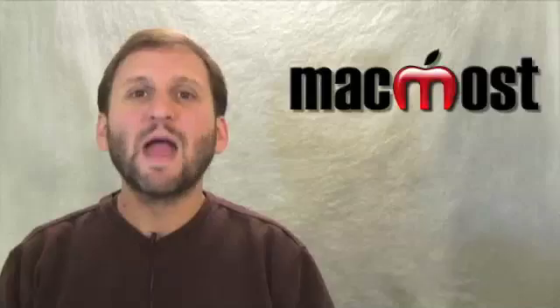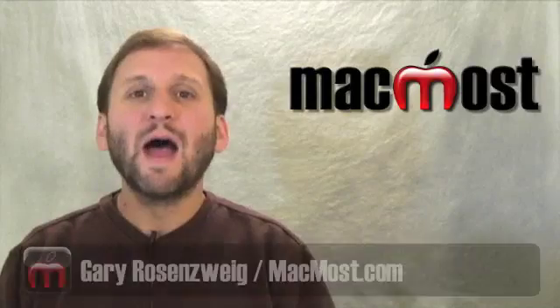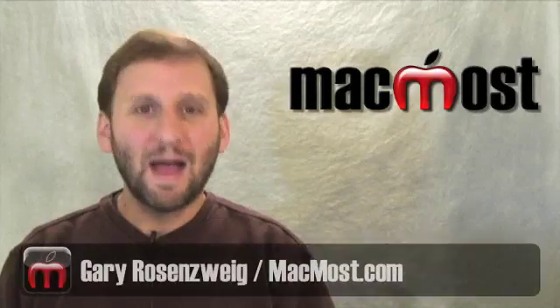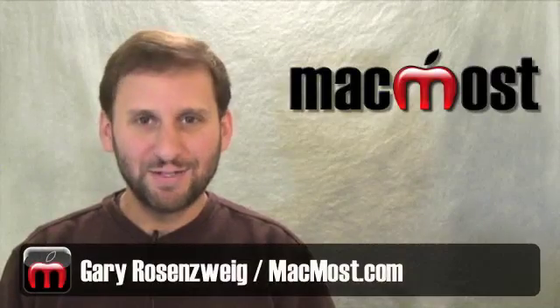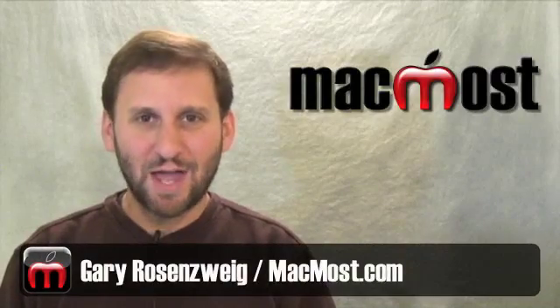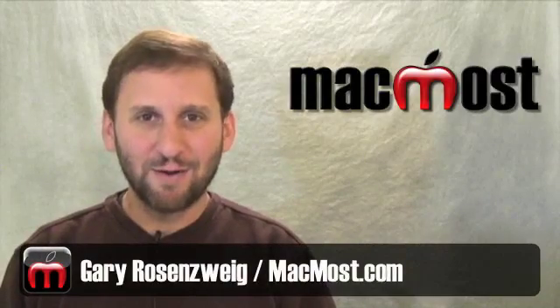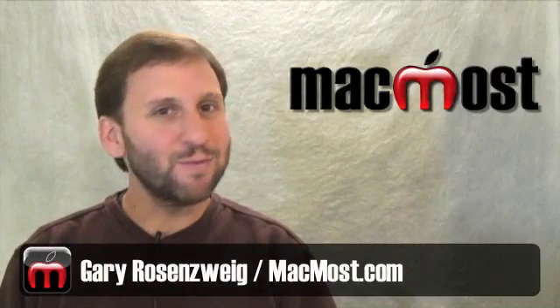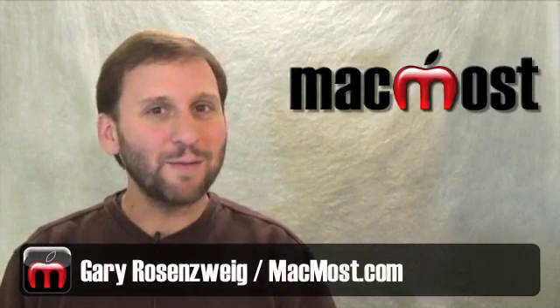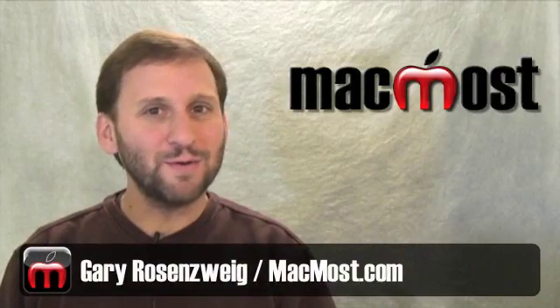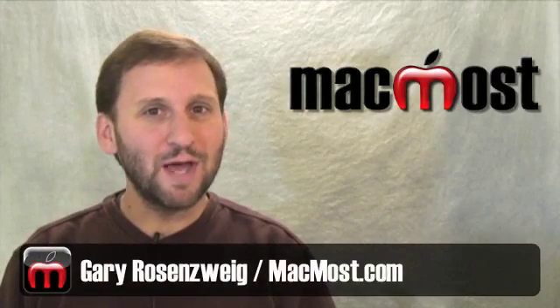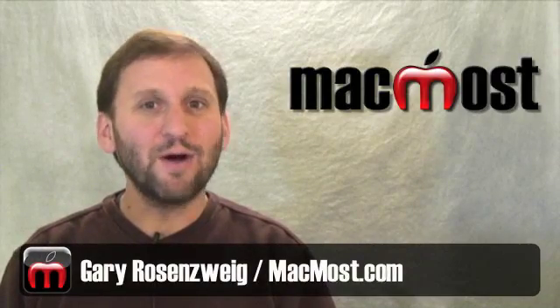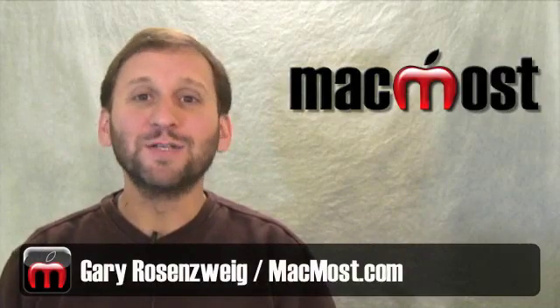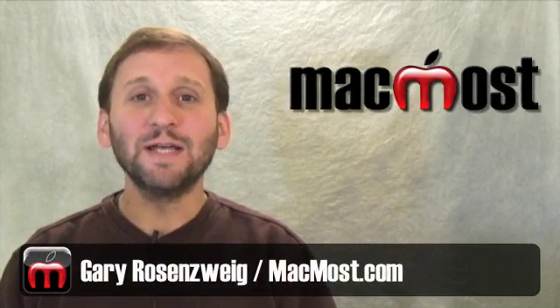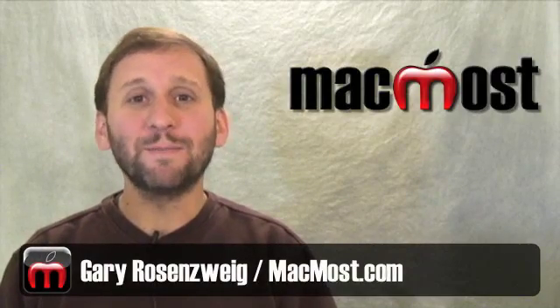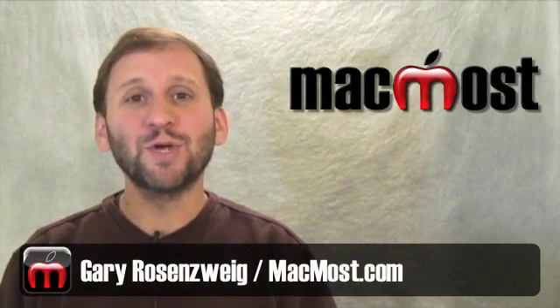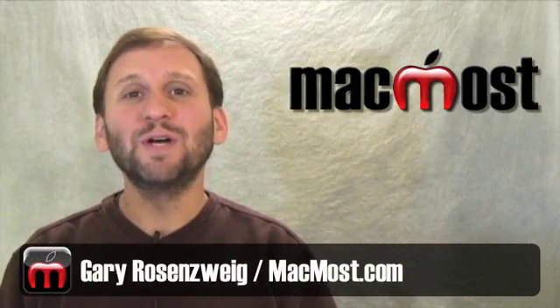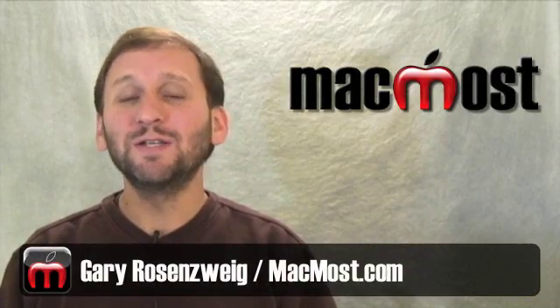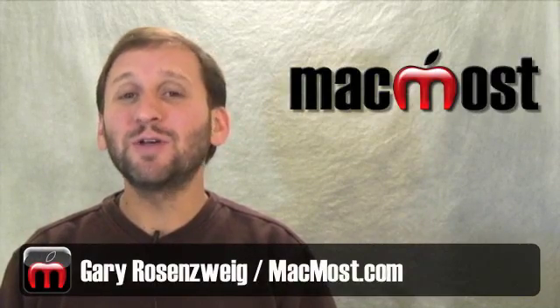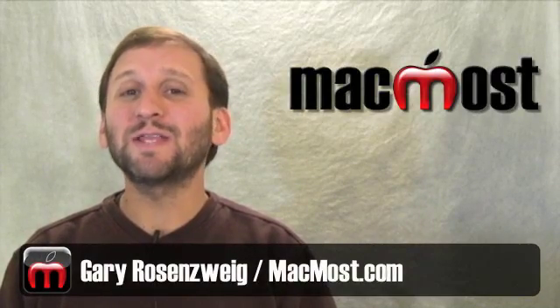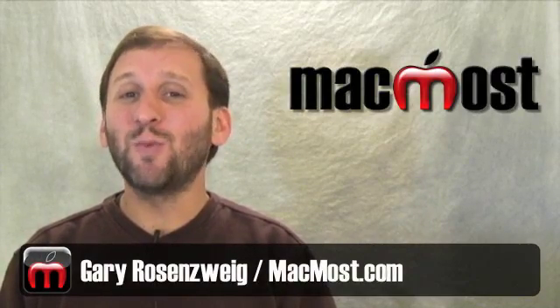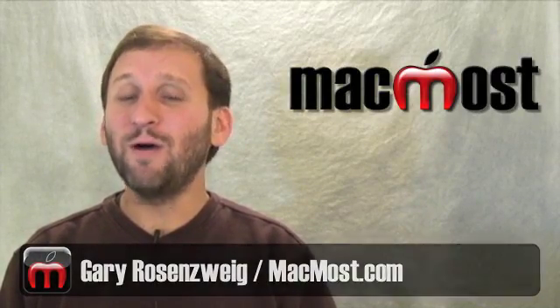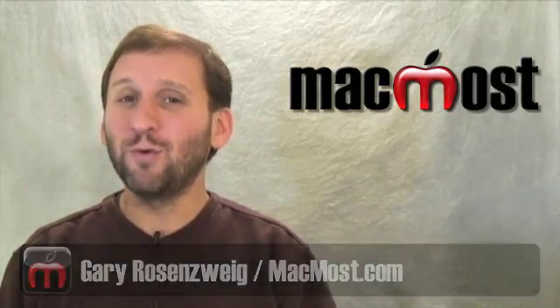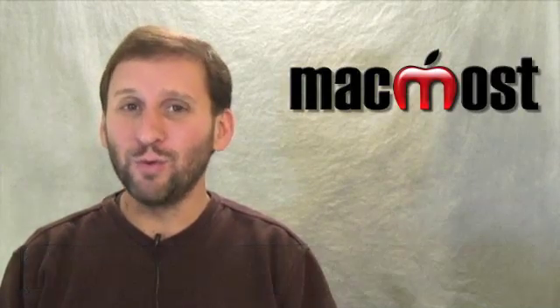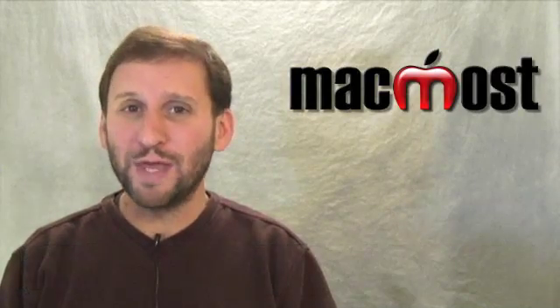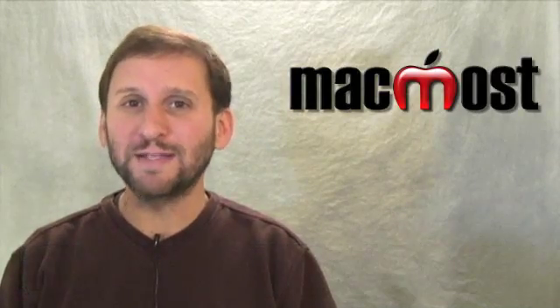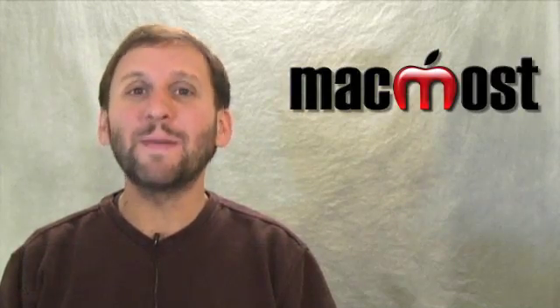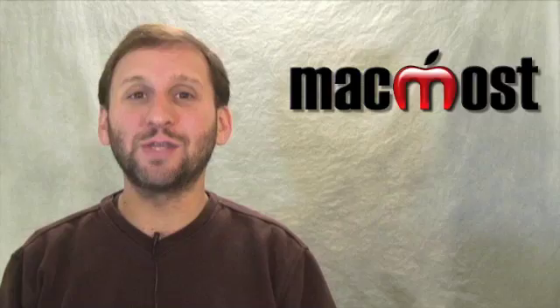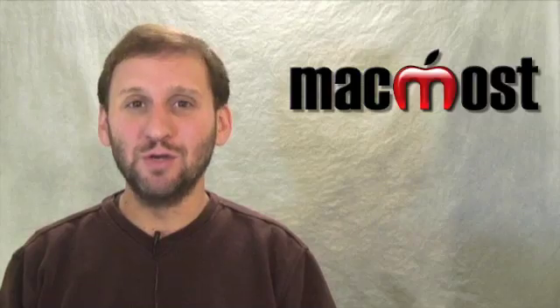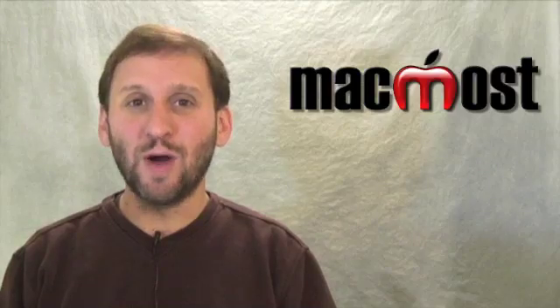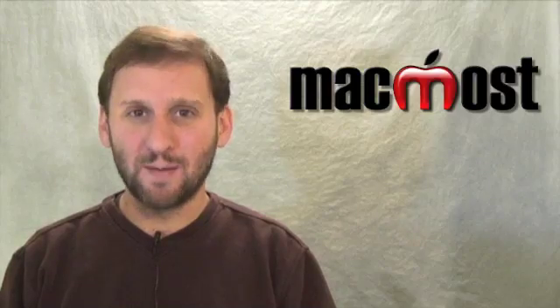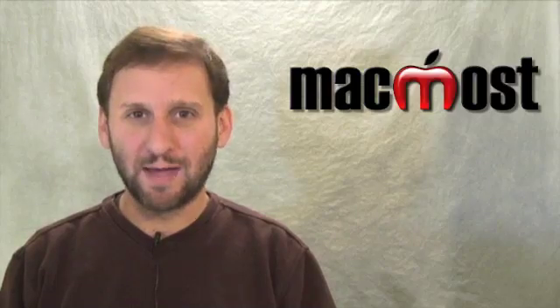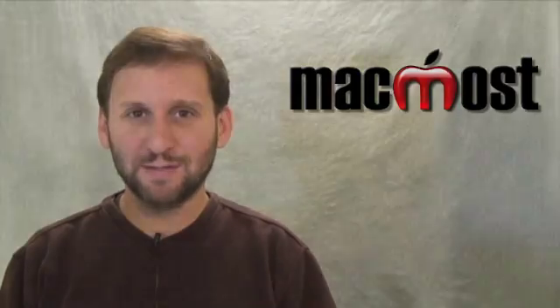Hi, this is Gary with MacMost Now. On today's episode, let's look at 12 cool things about the new iMacs.